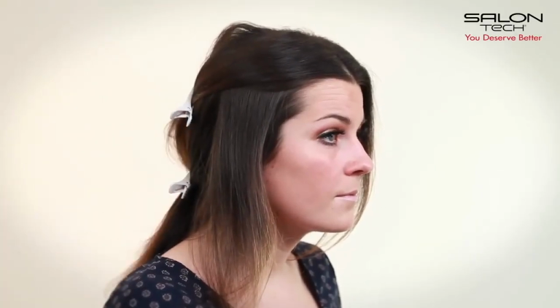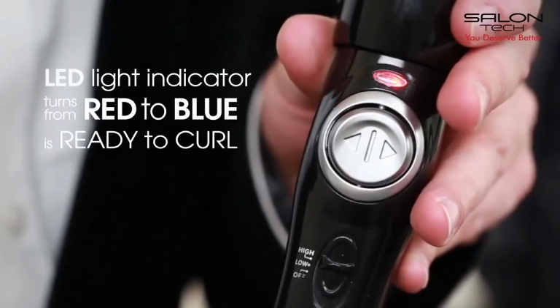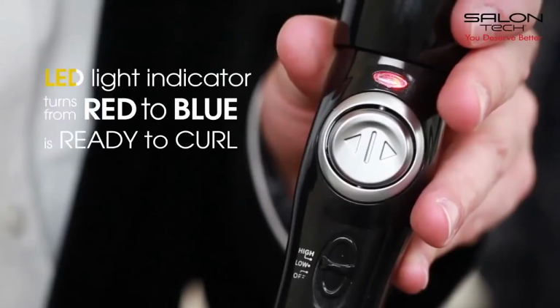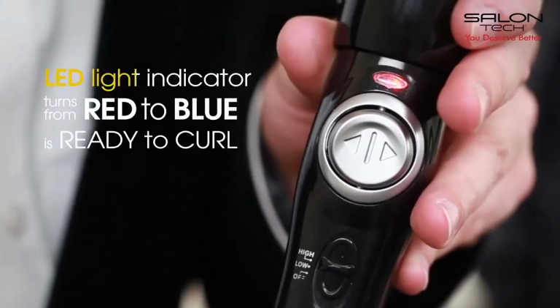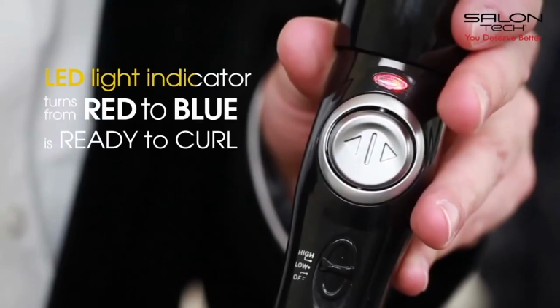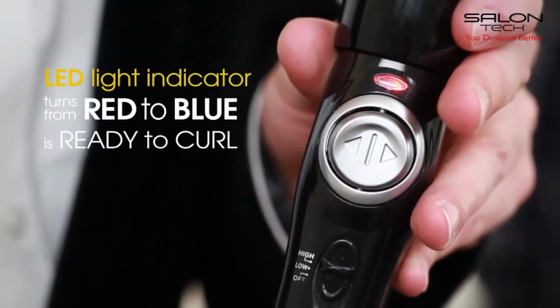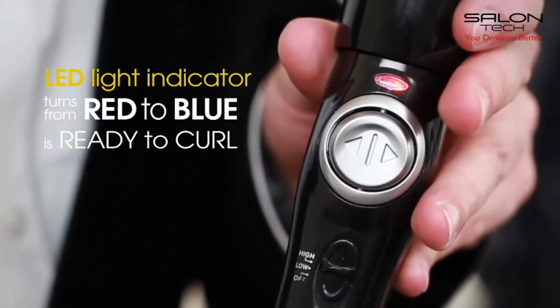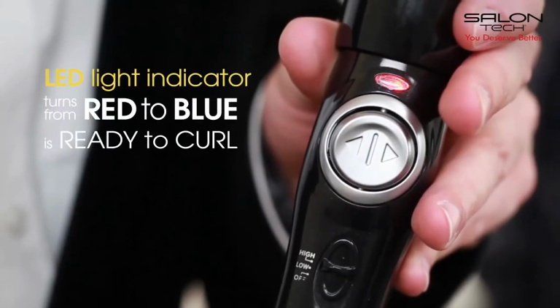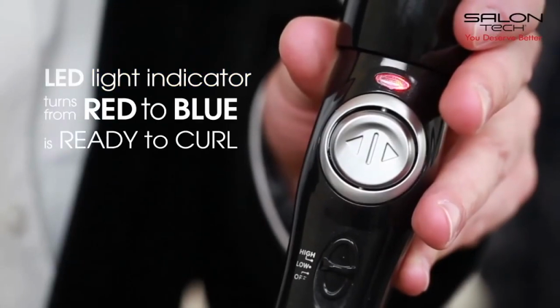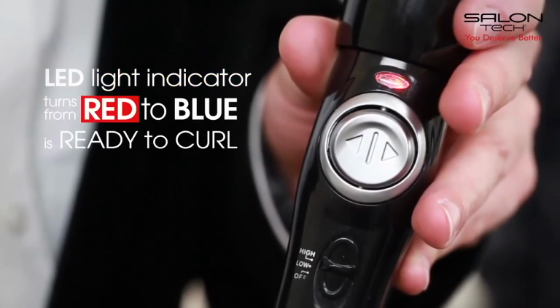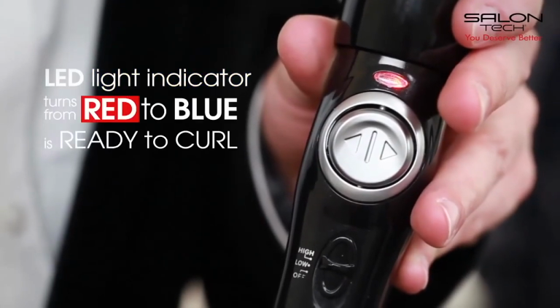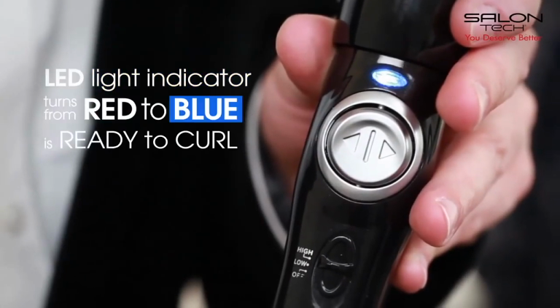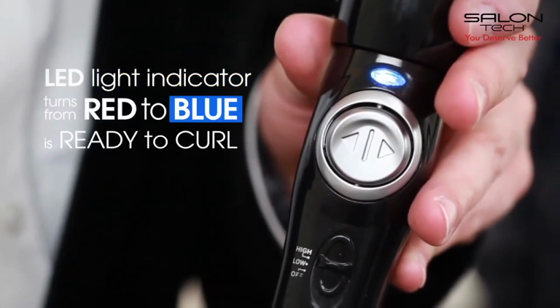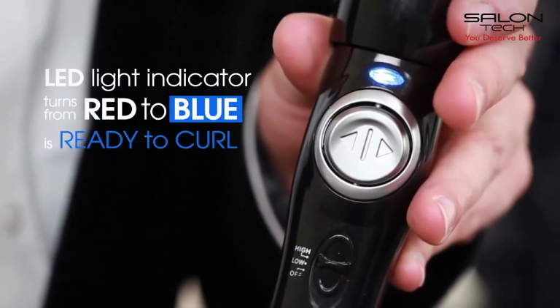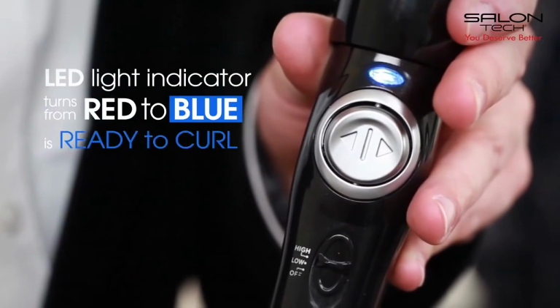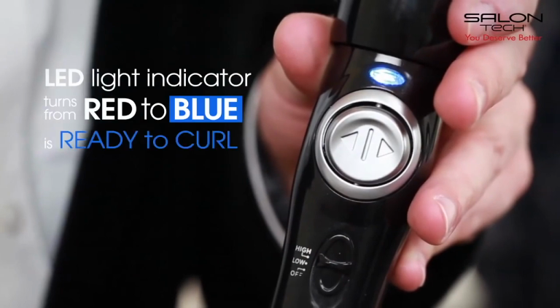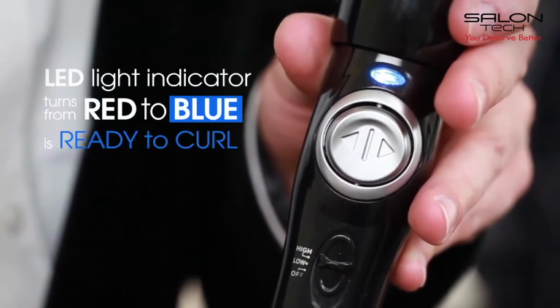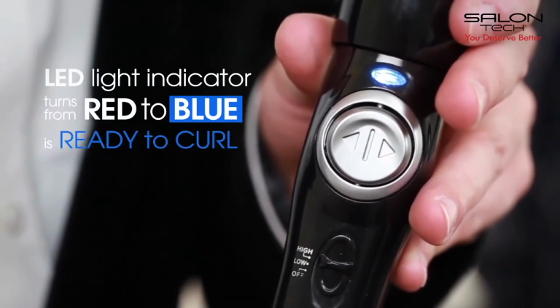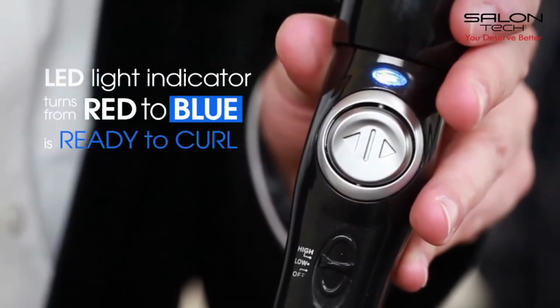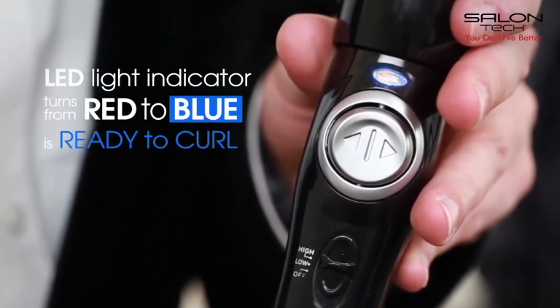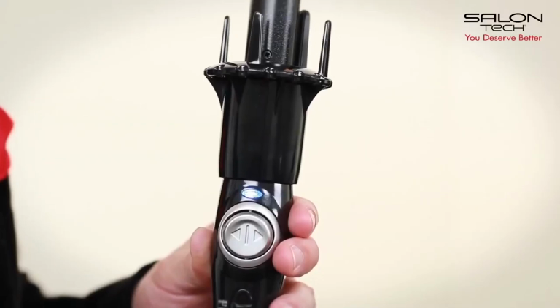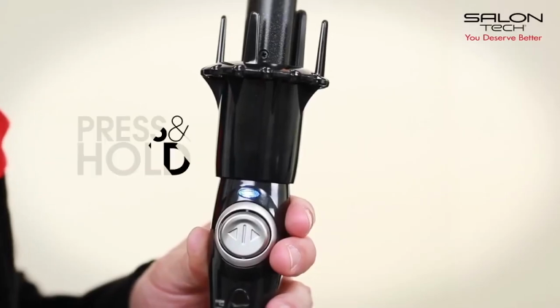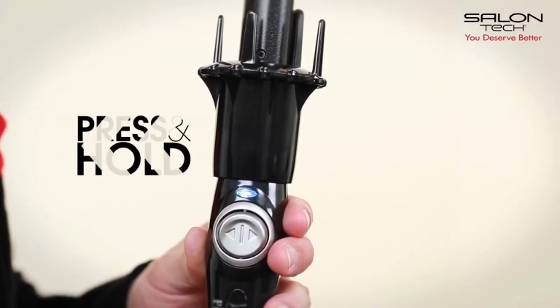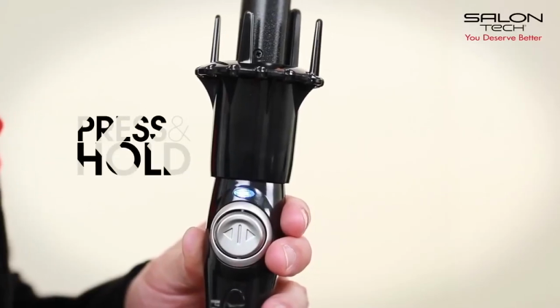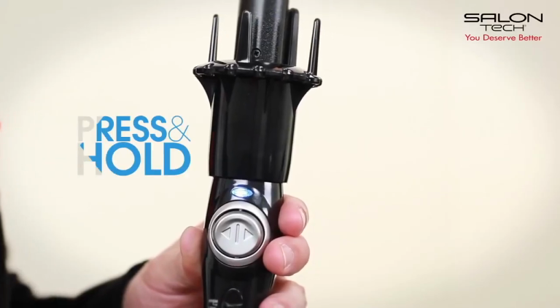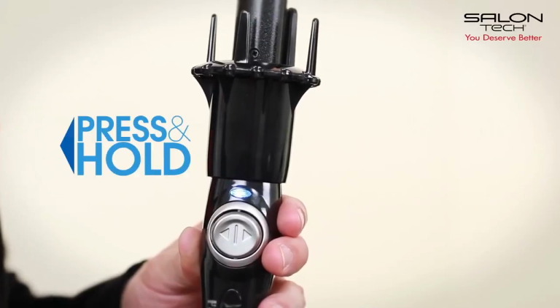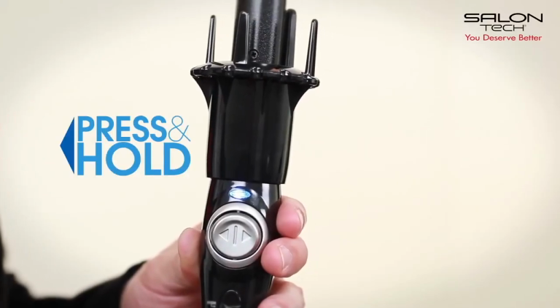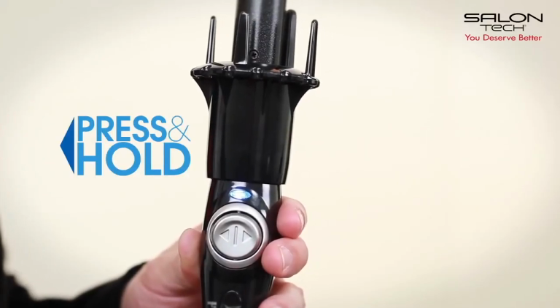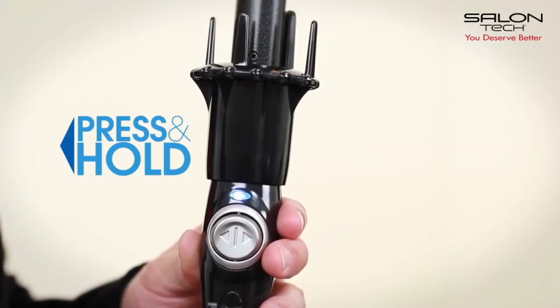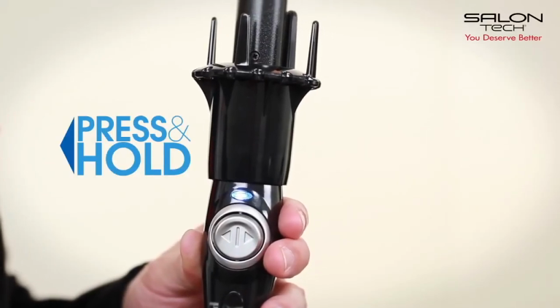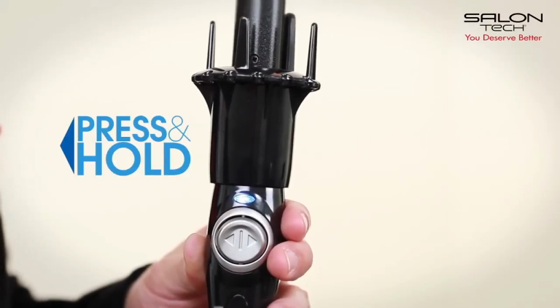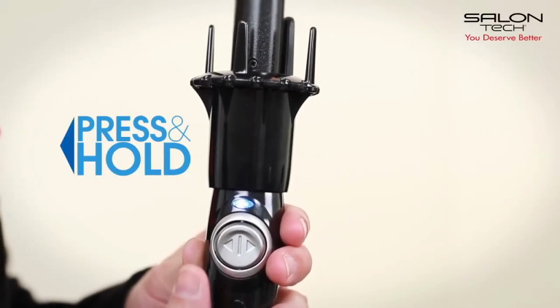When the LED light indicator turns from red to blue, it's ready to curl. Press the arrow button to the direction you want to curl.